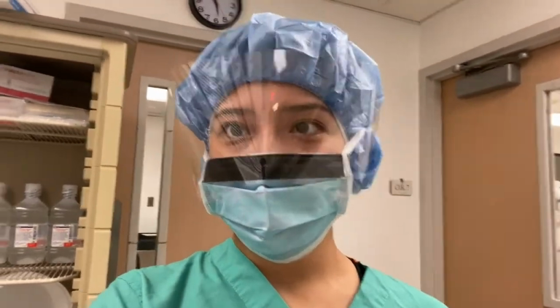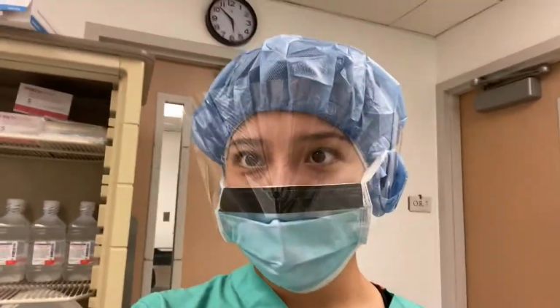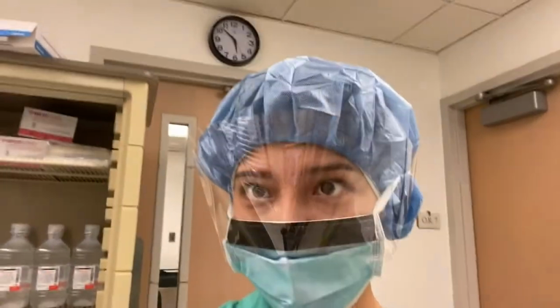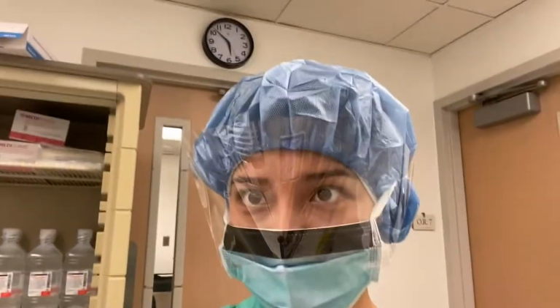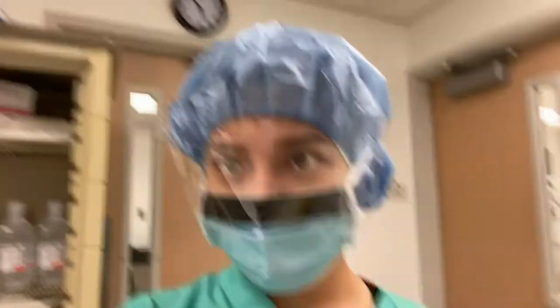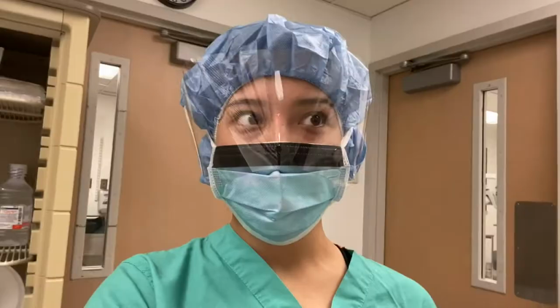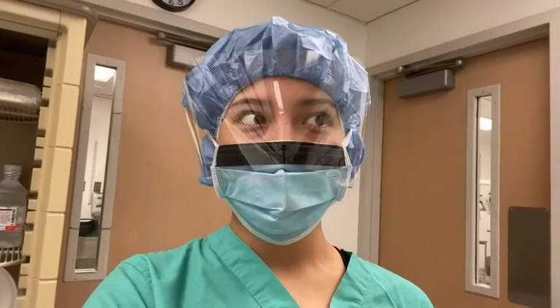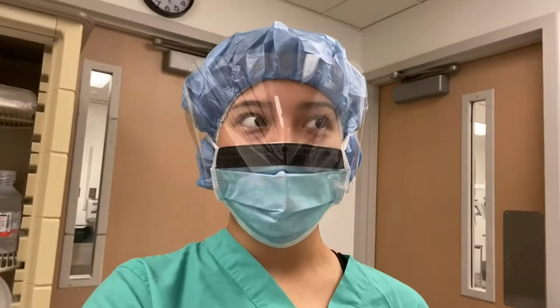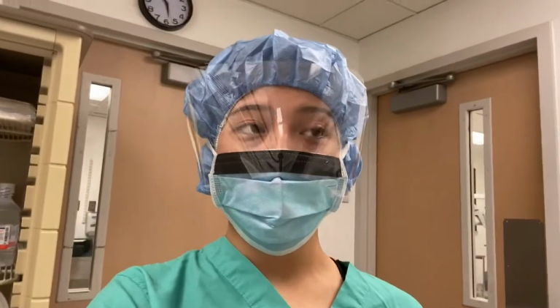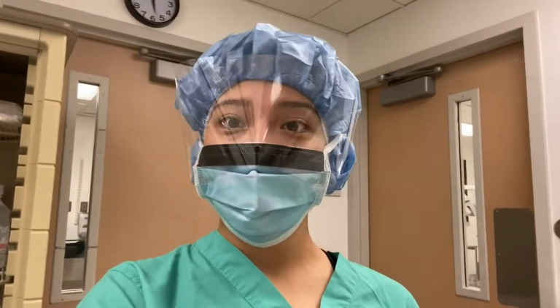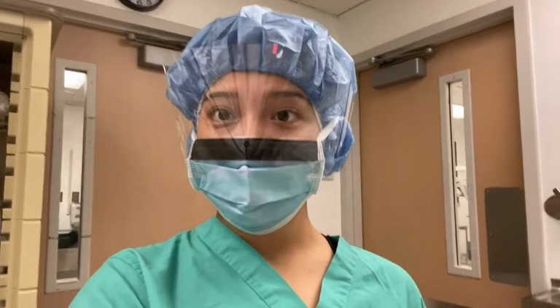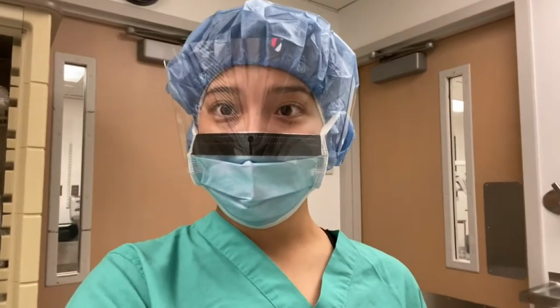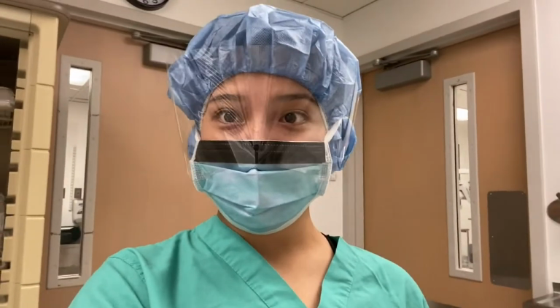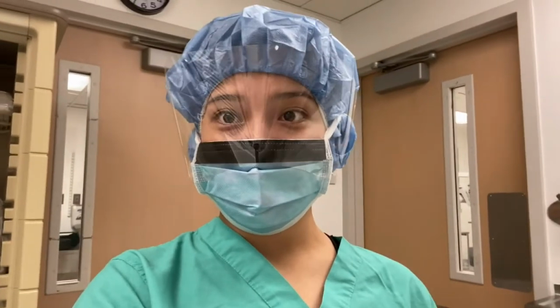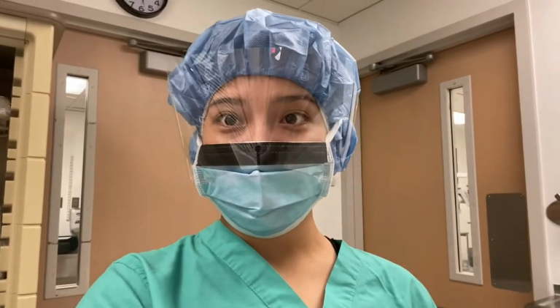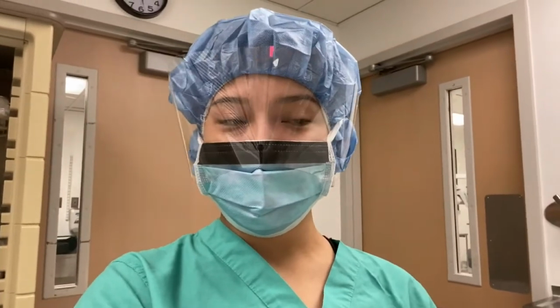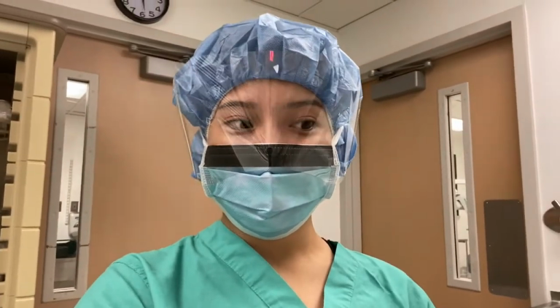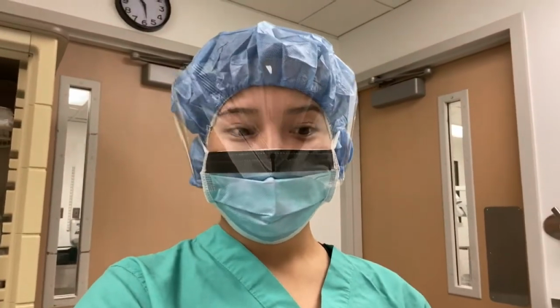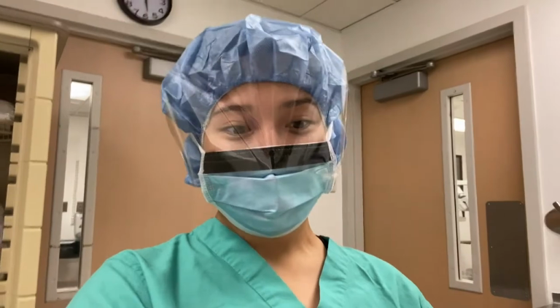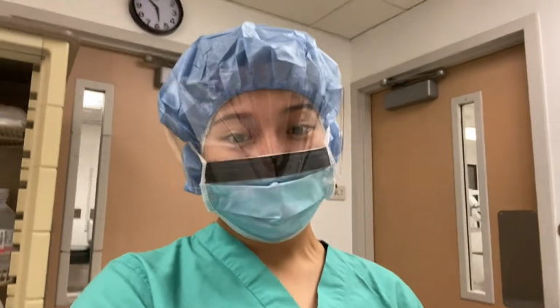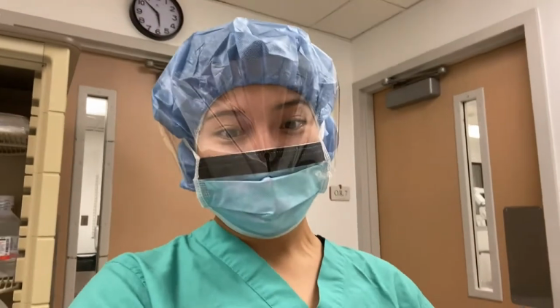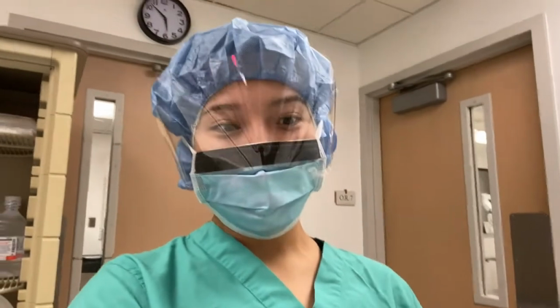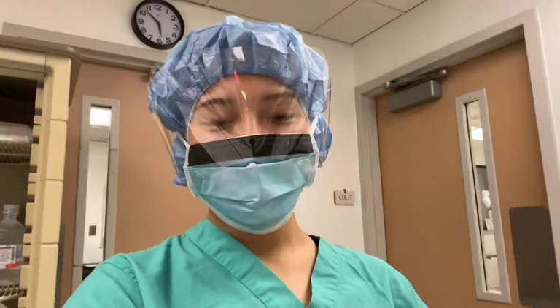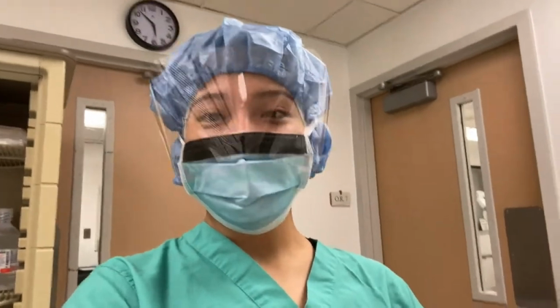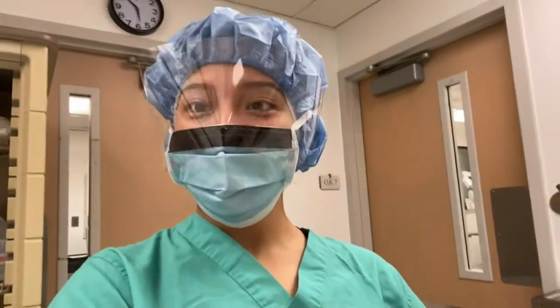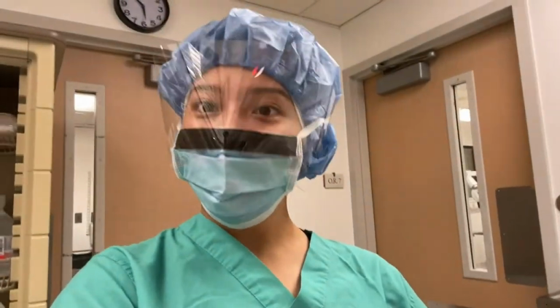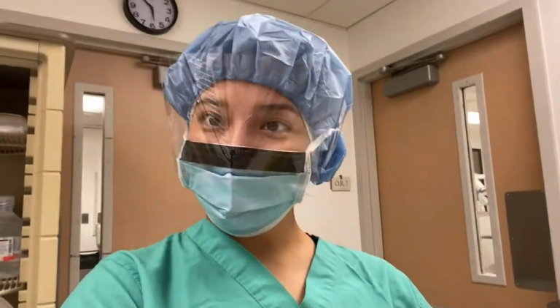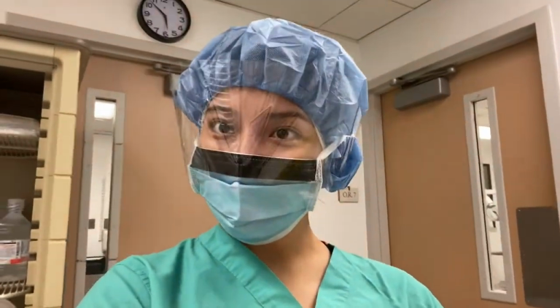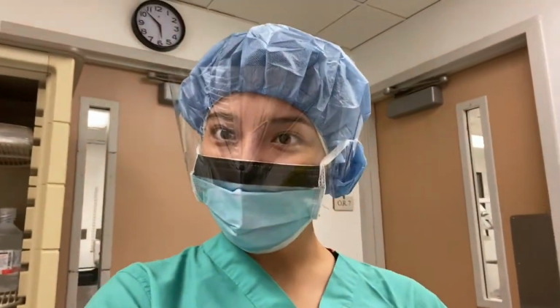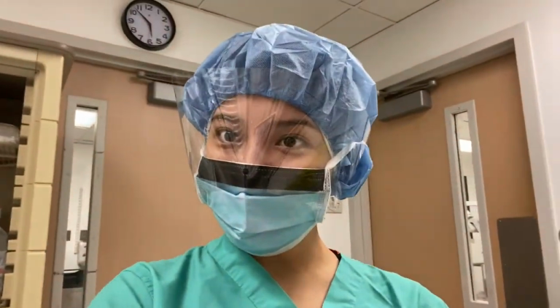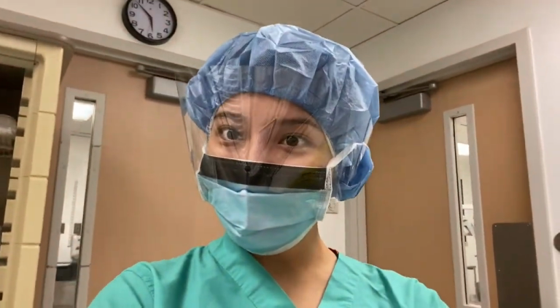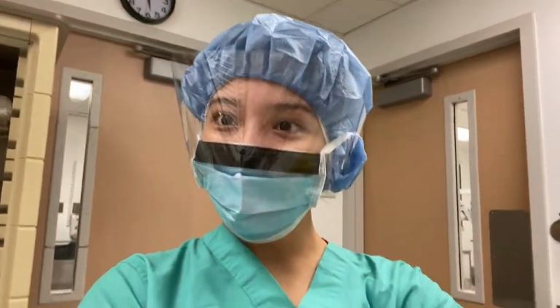At 6am he's about to finish the first surgery. I'll keep you updated on how many he does.